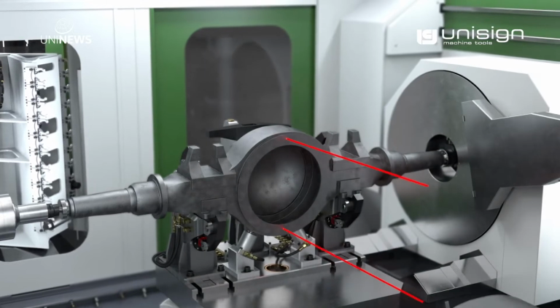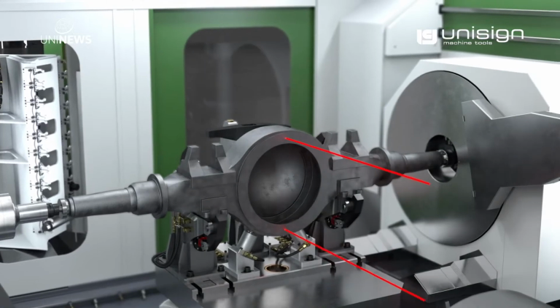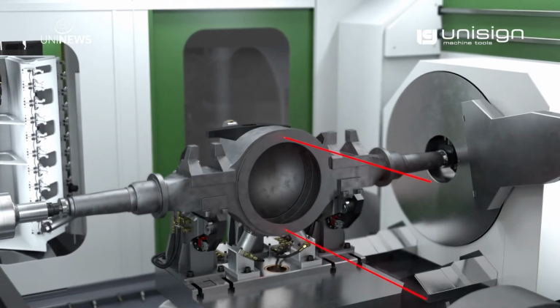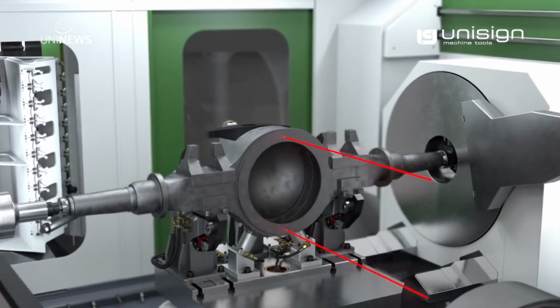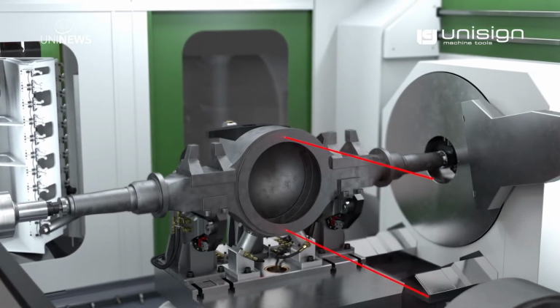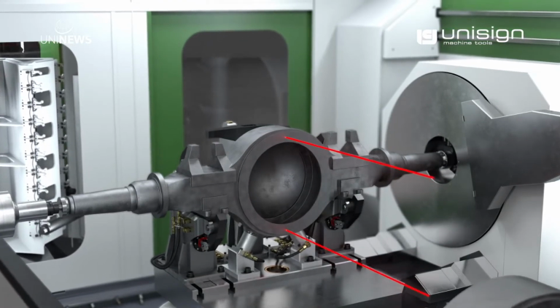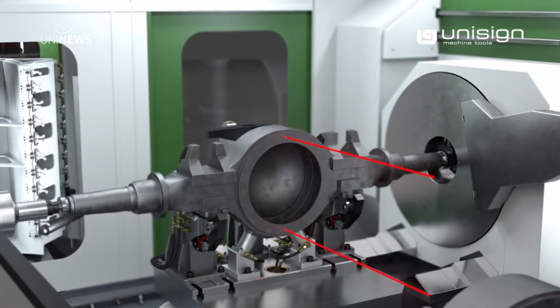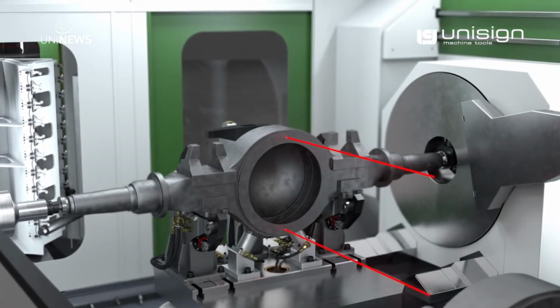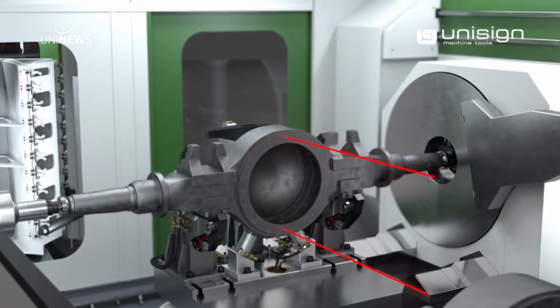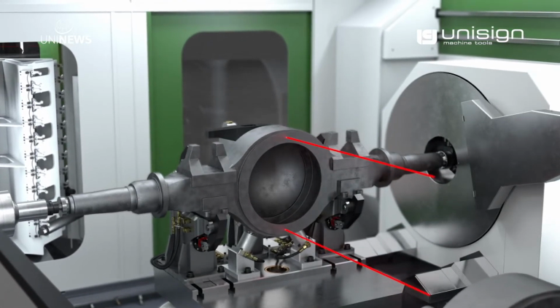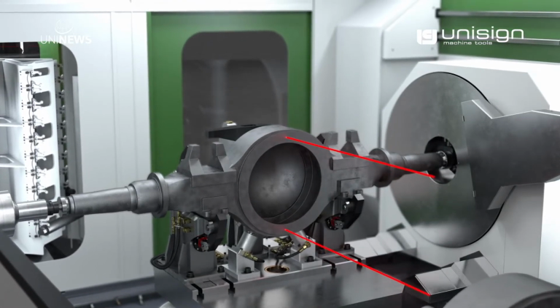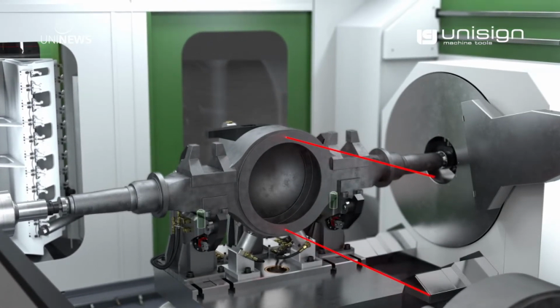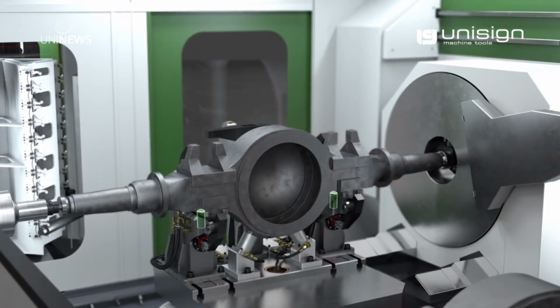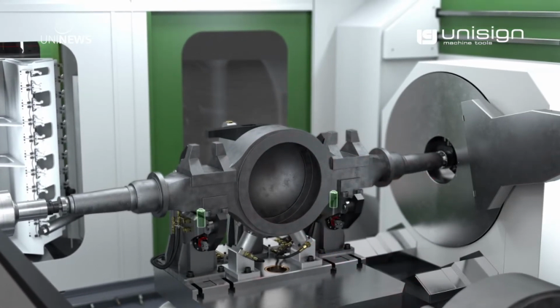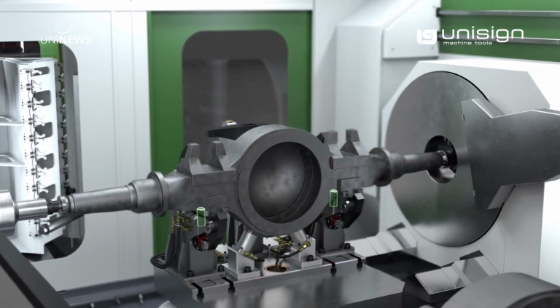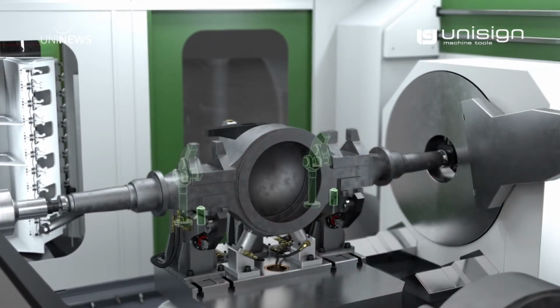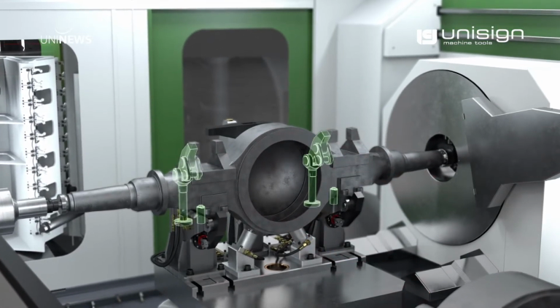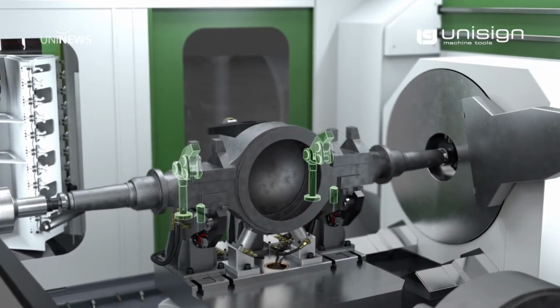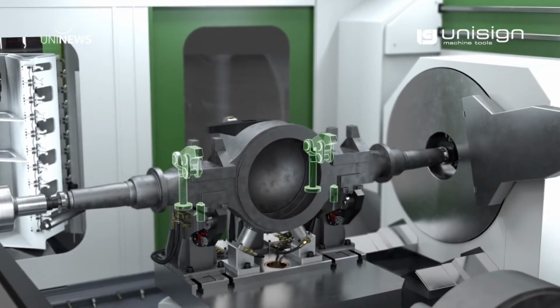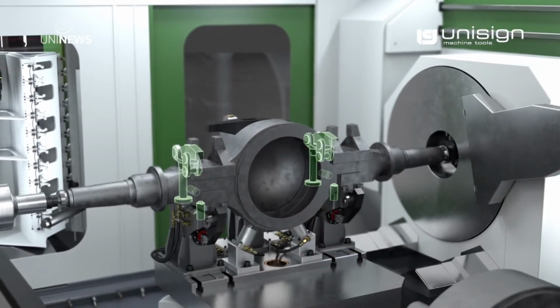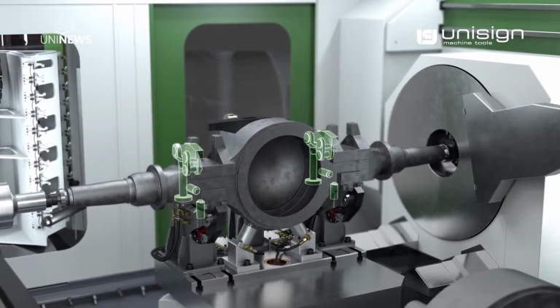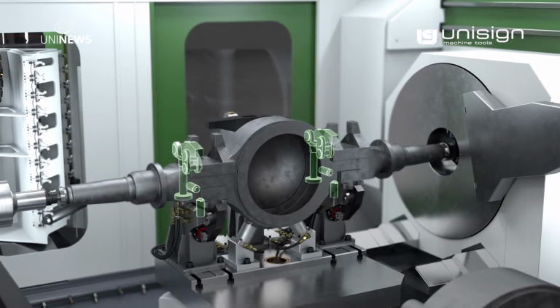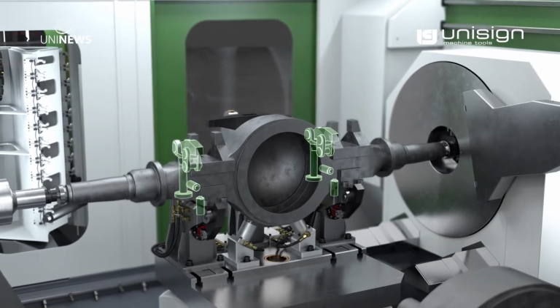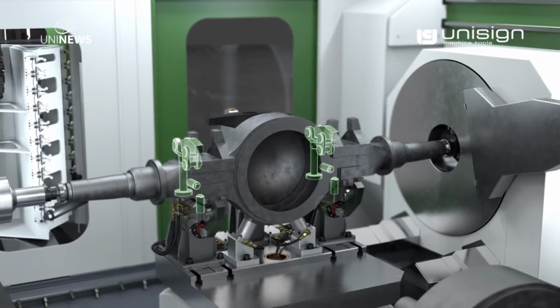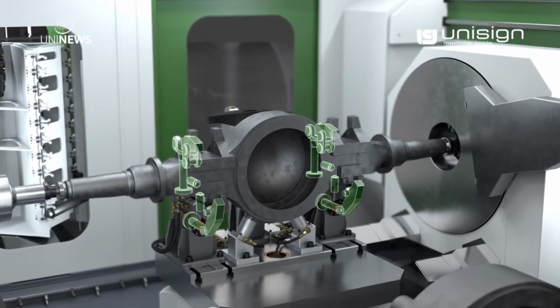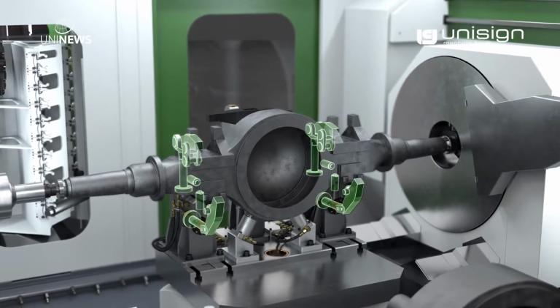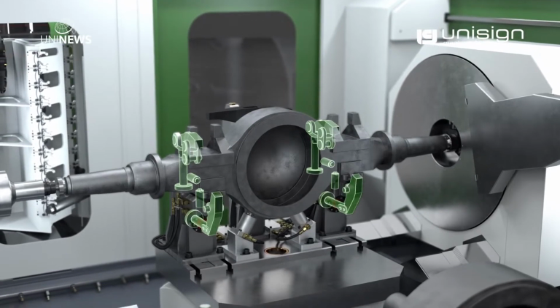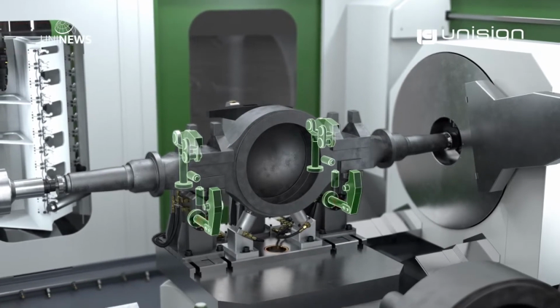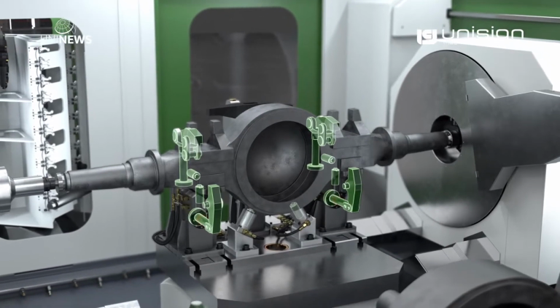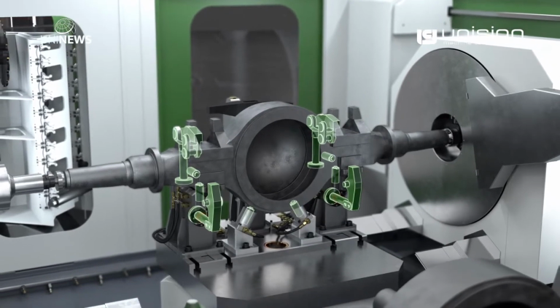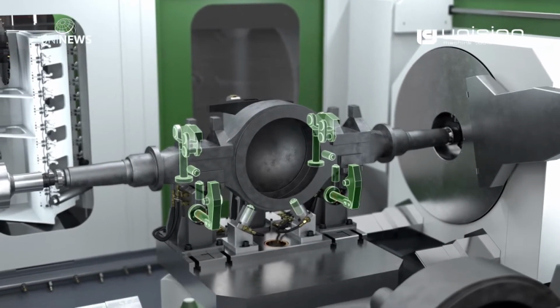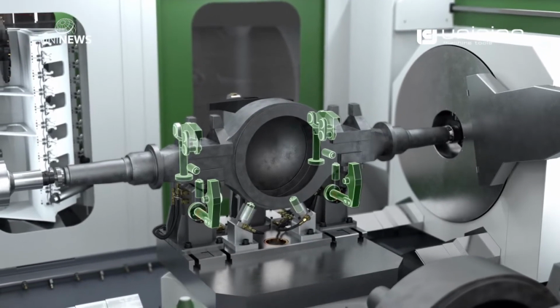Upon automatic loading of the rear axle, it is automatically aligned and then rigidly clamped into its fixture.